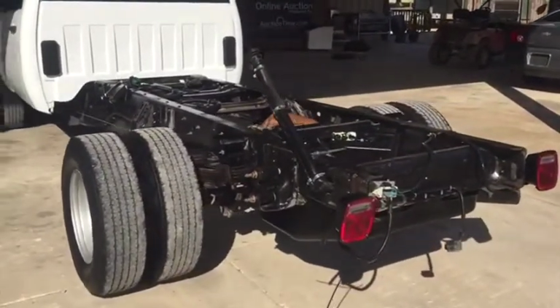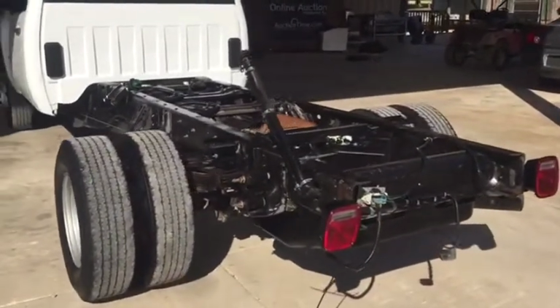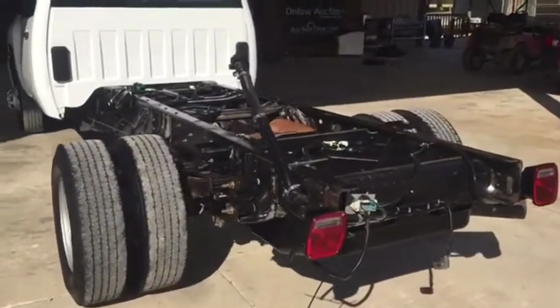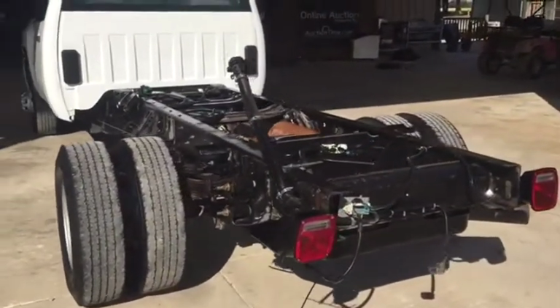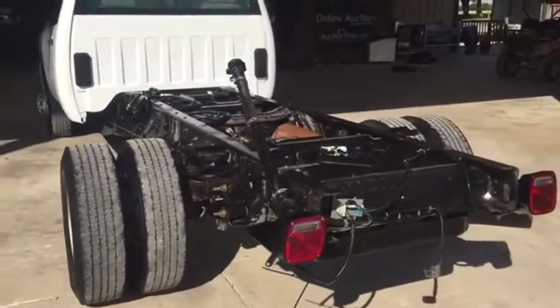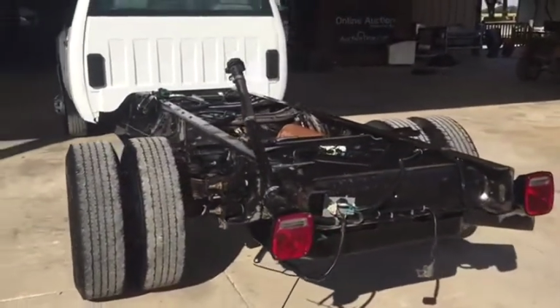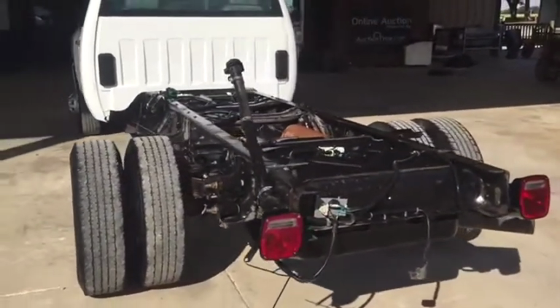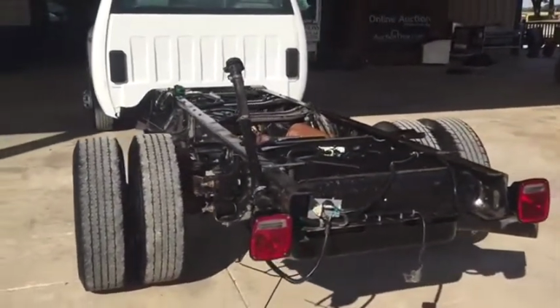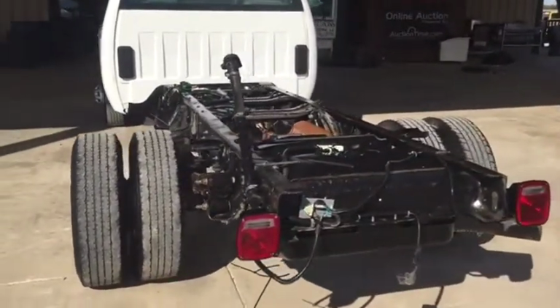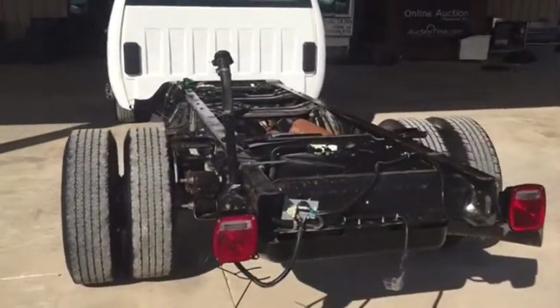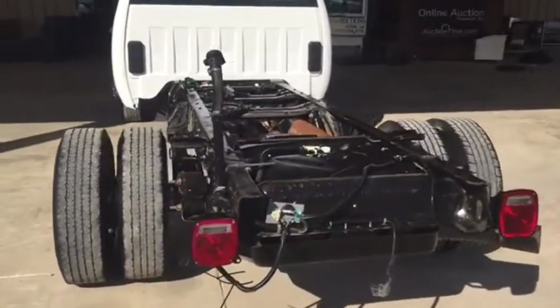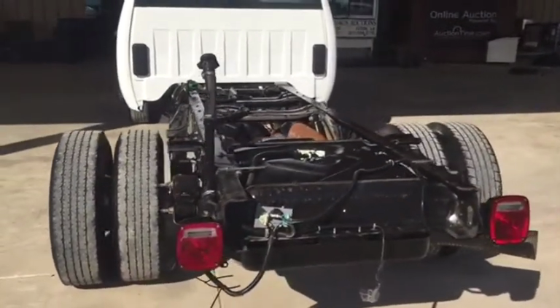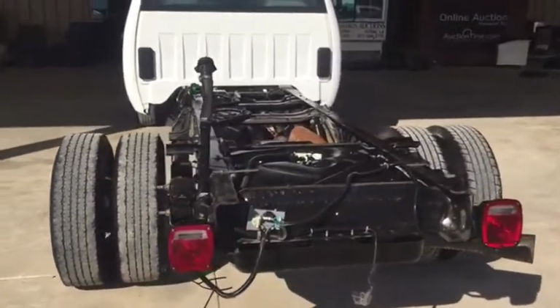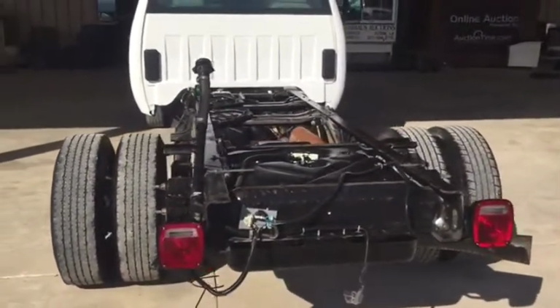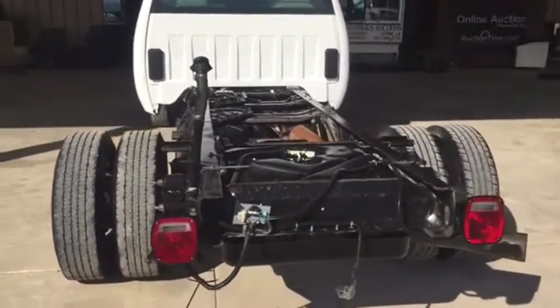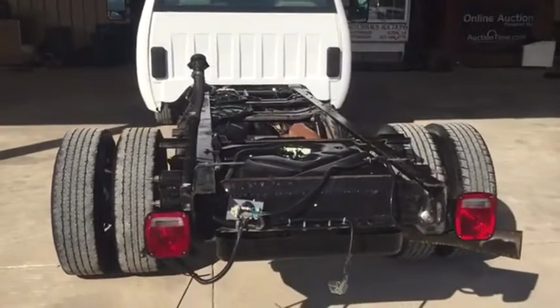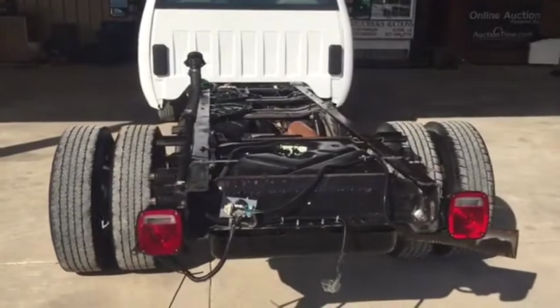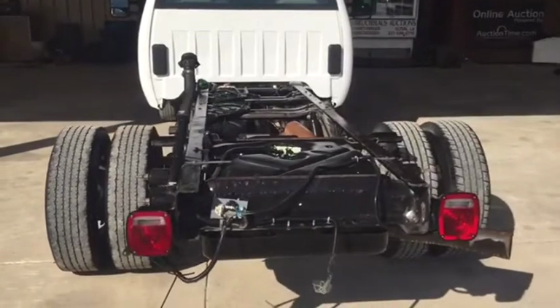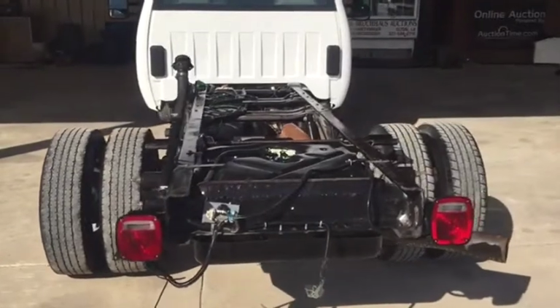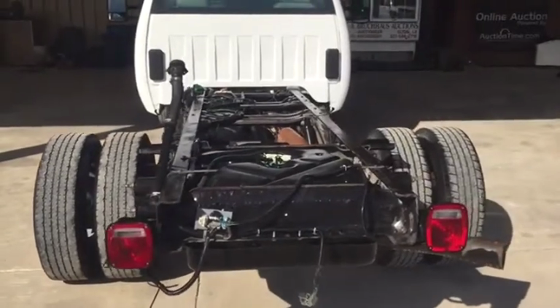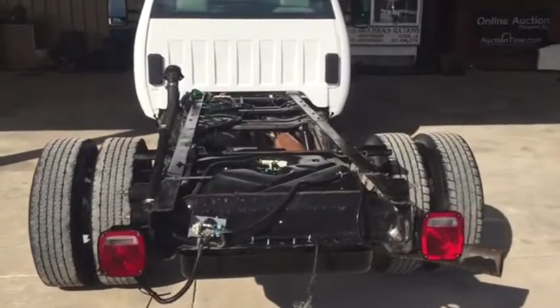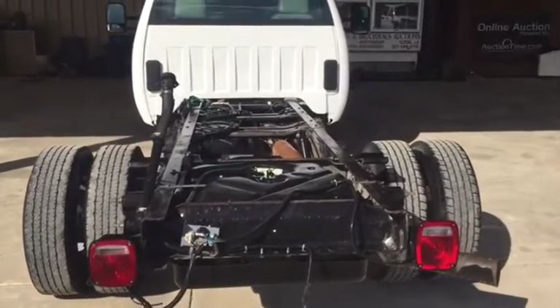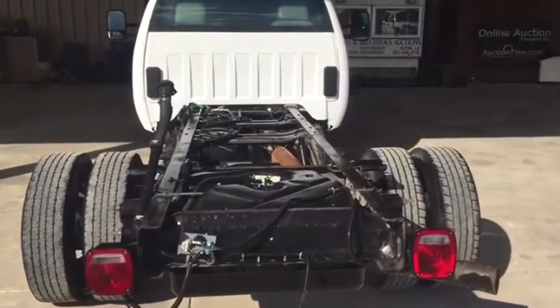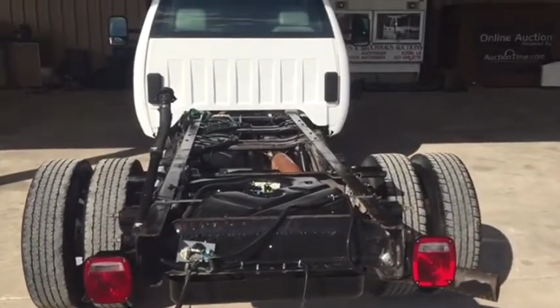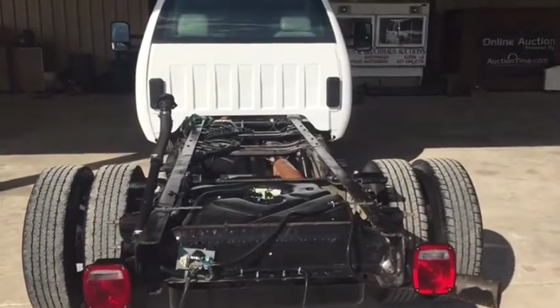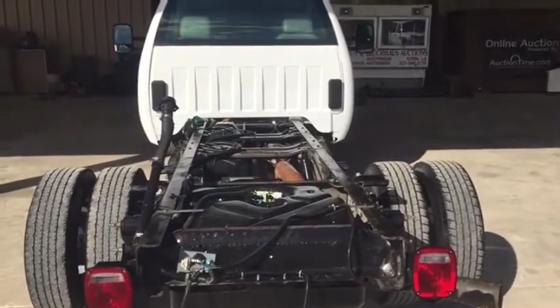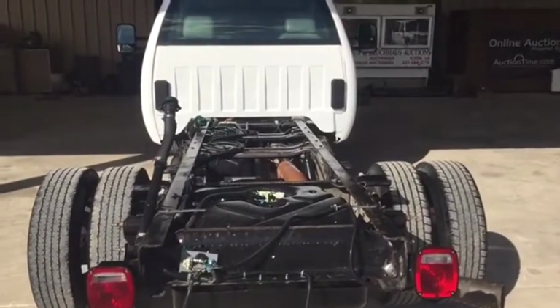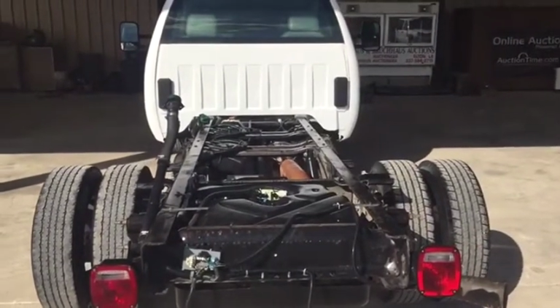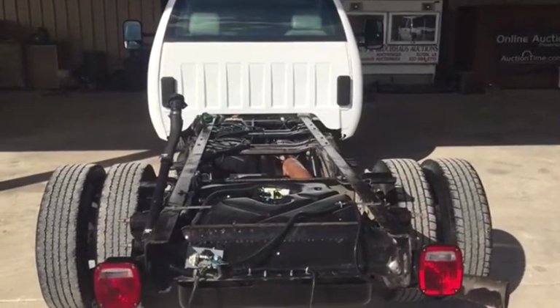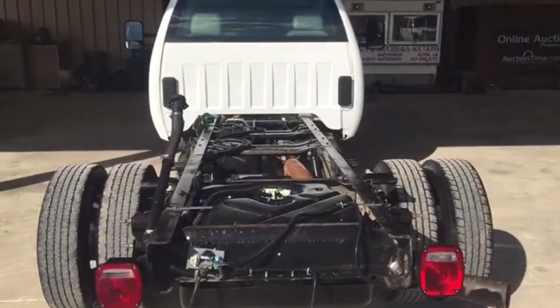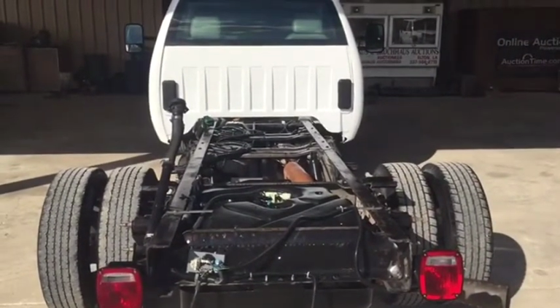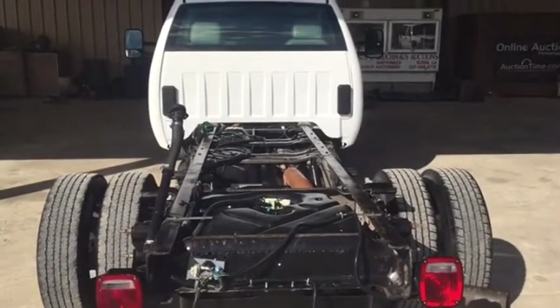What we're talking about is a 2011 Chevy Duramax diesel dually truck, cab and chassis, 11-foot frame and all.